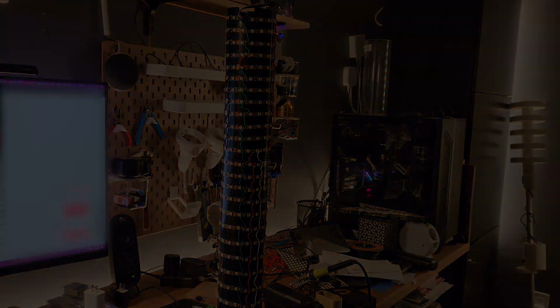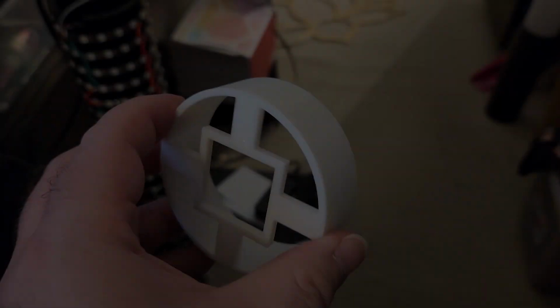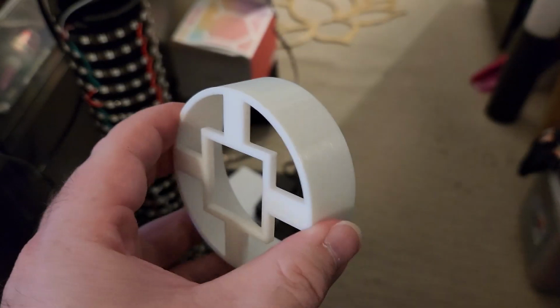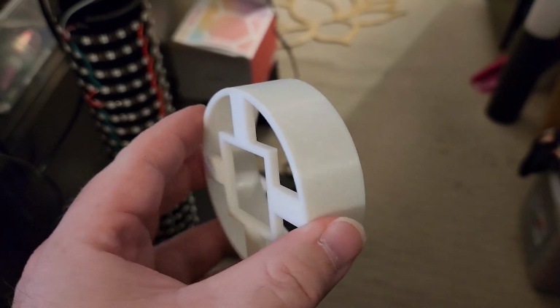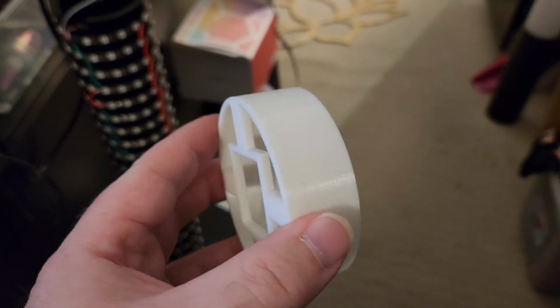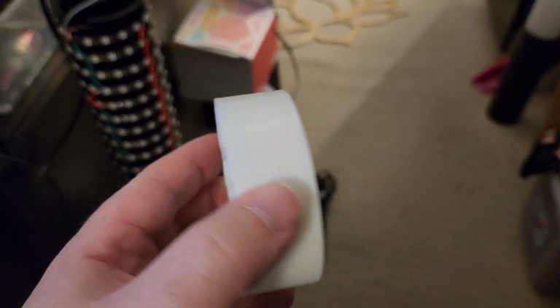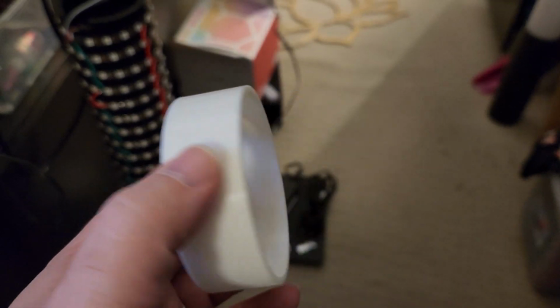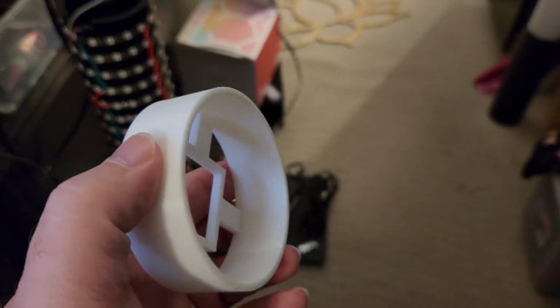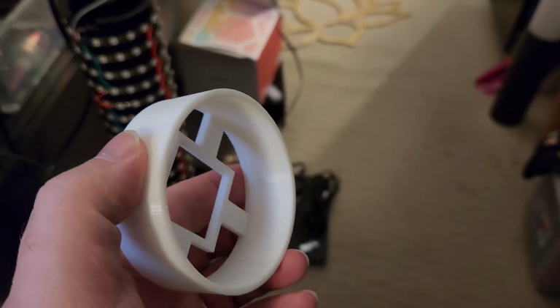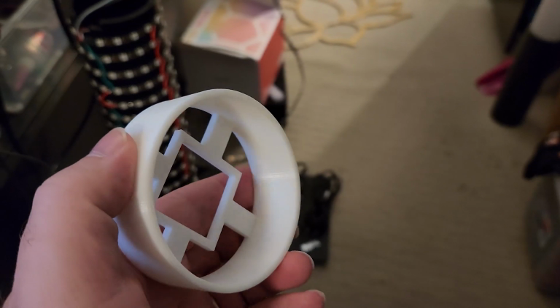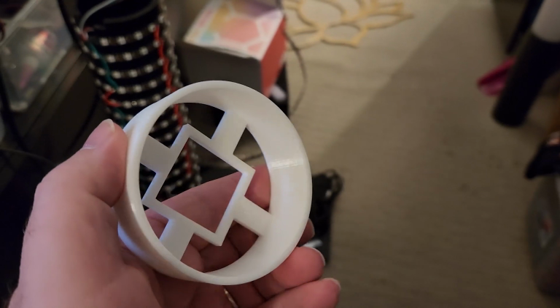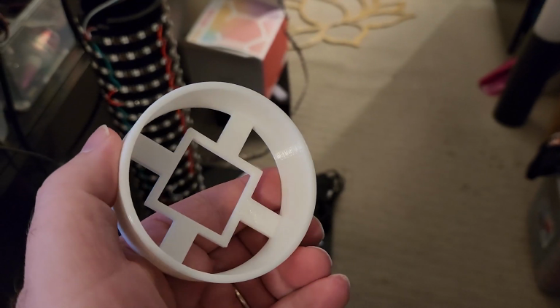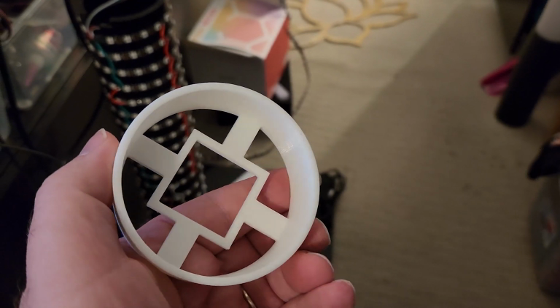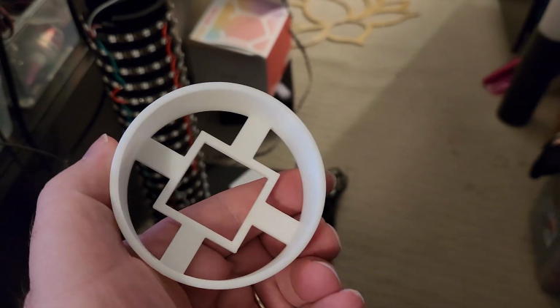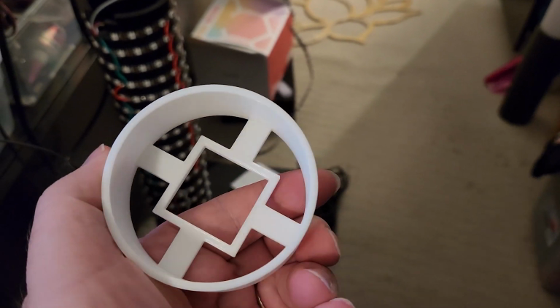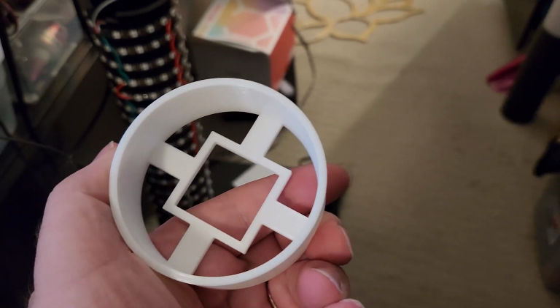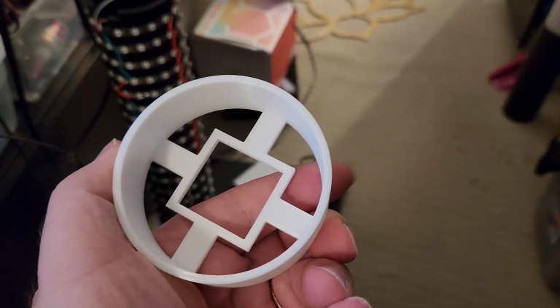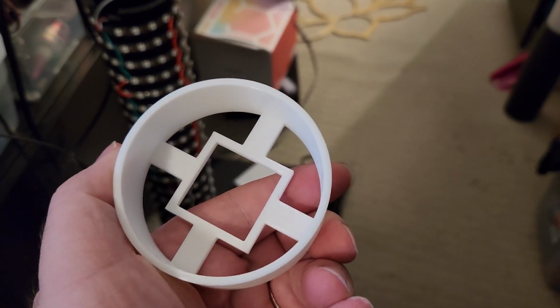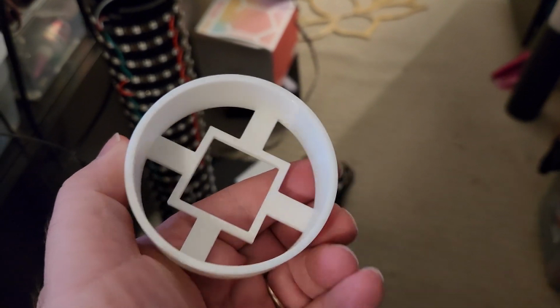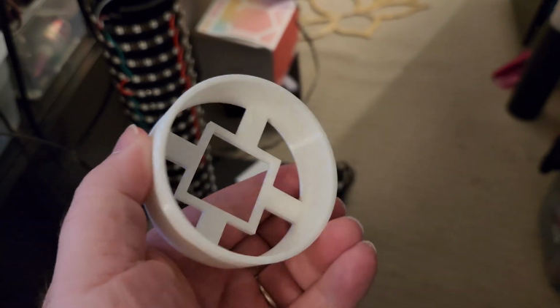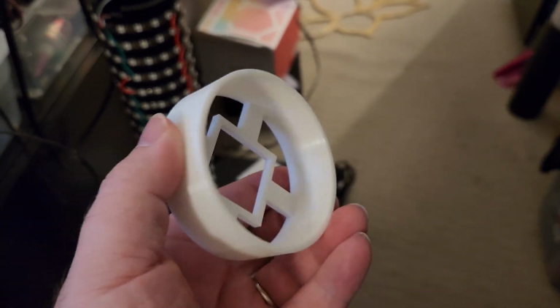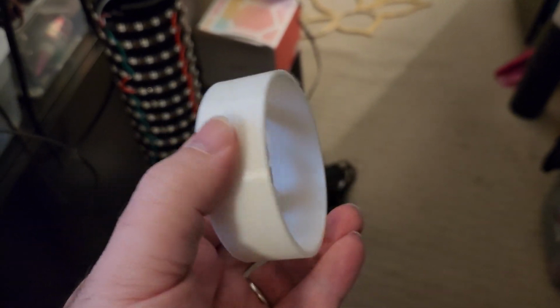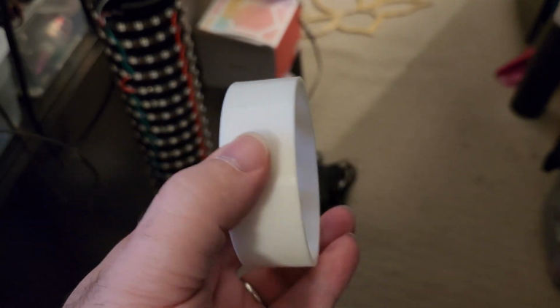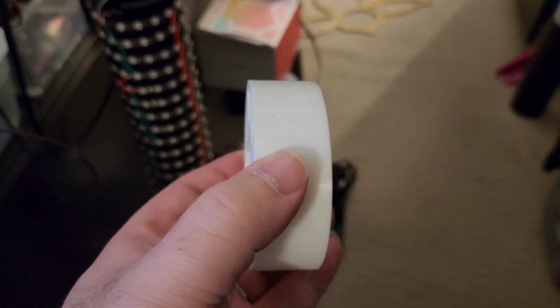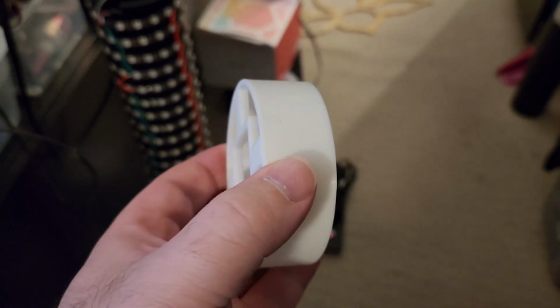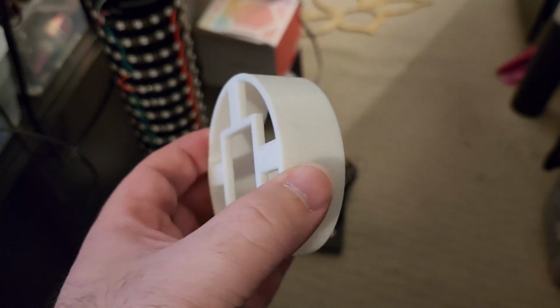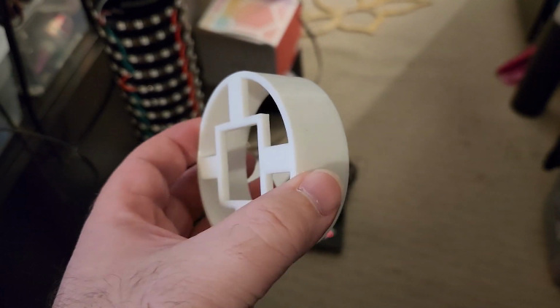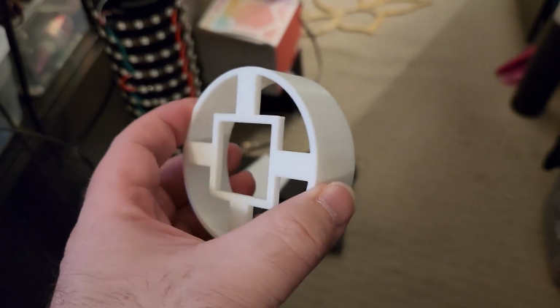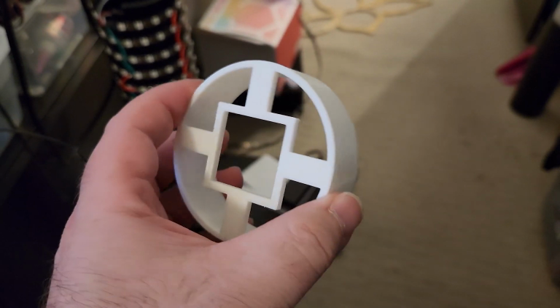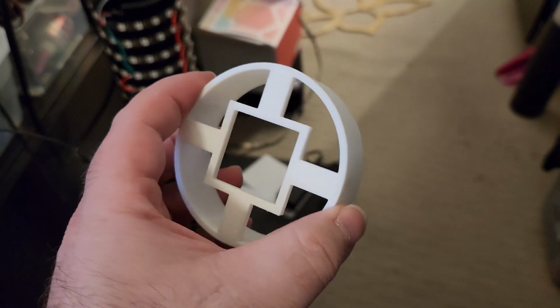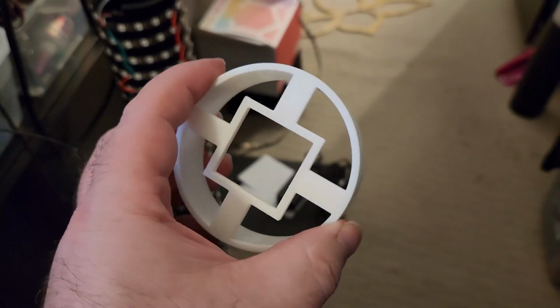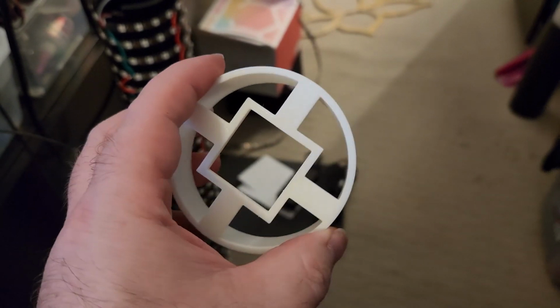I needed to 3D print an adapter for the pipe to sit on the base so it would be centered in the bollard.